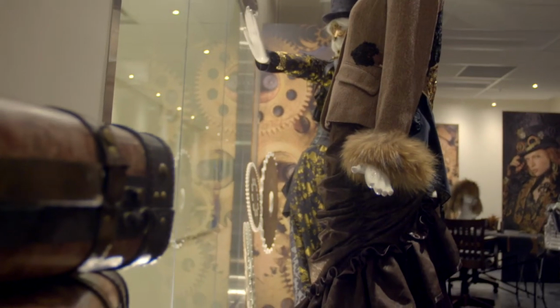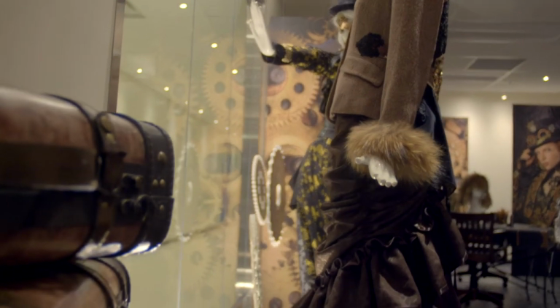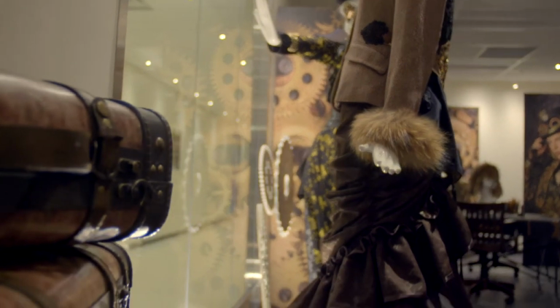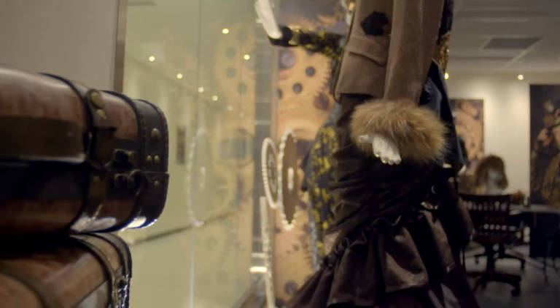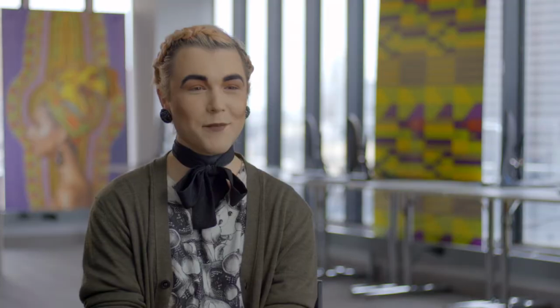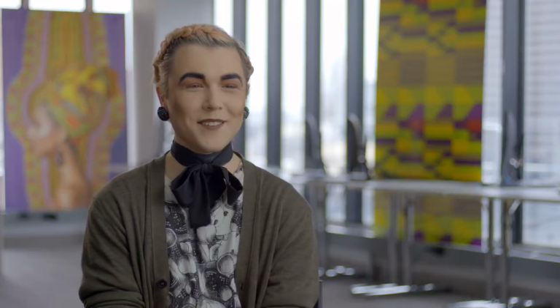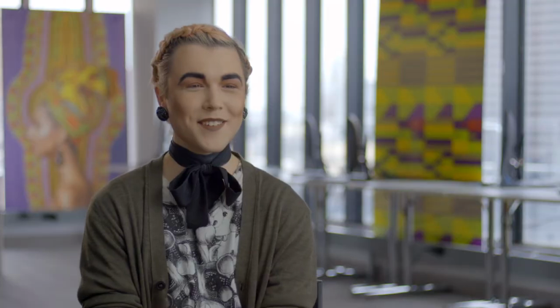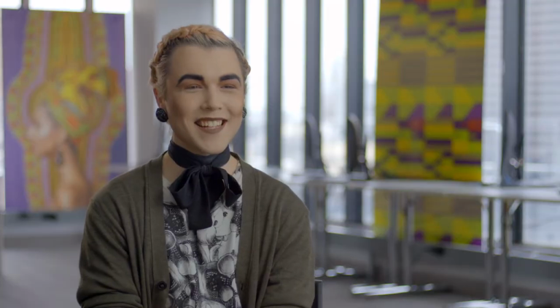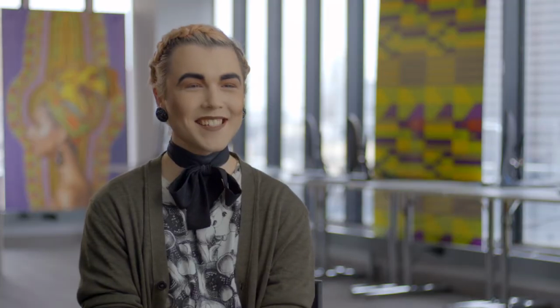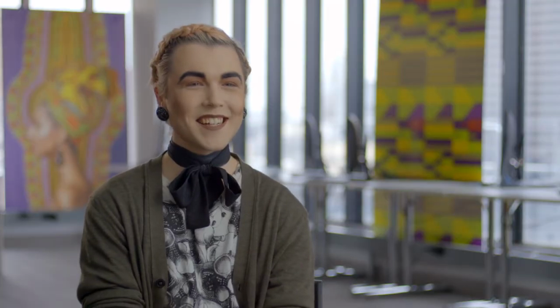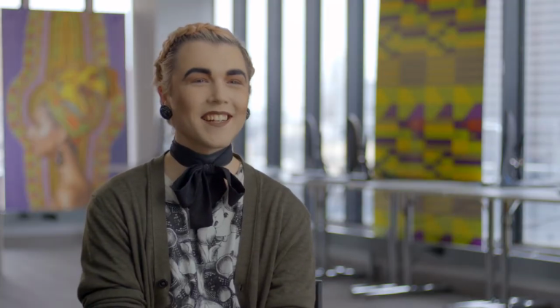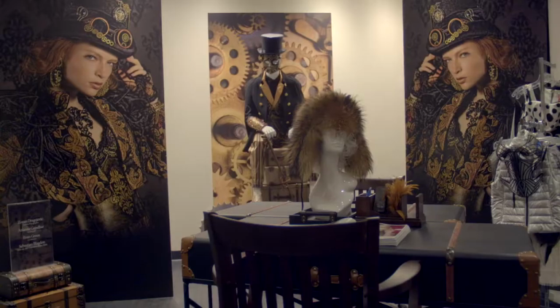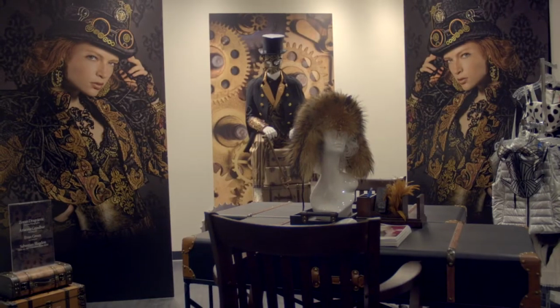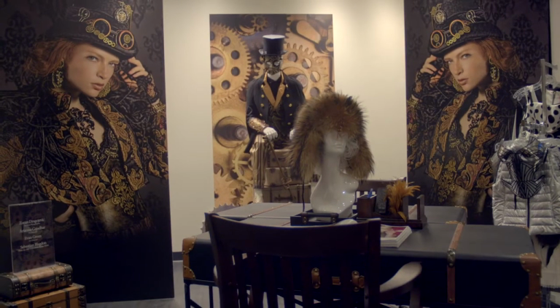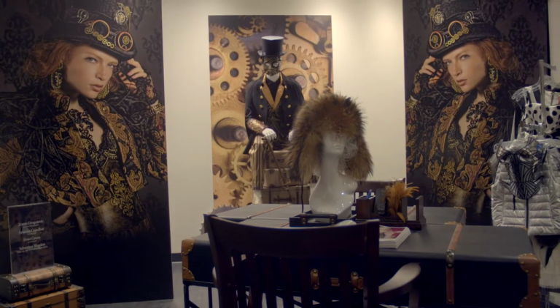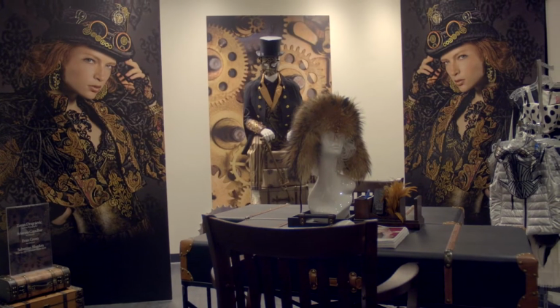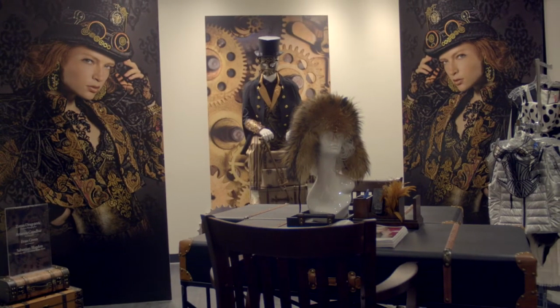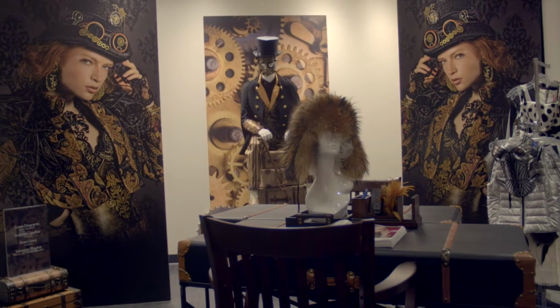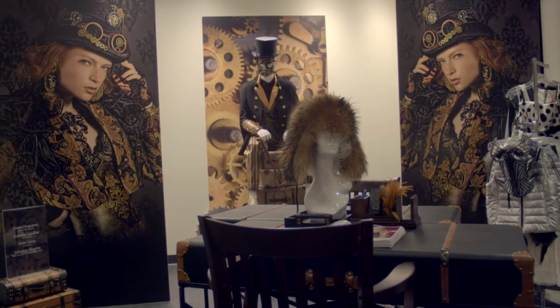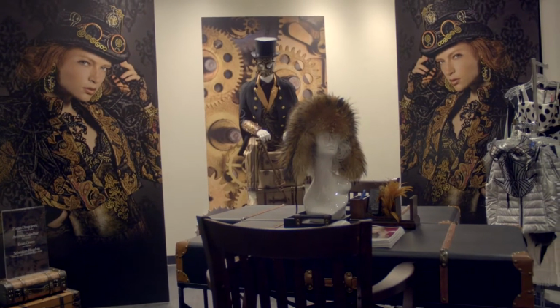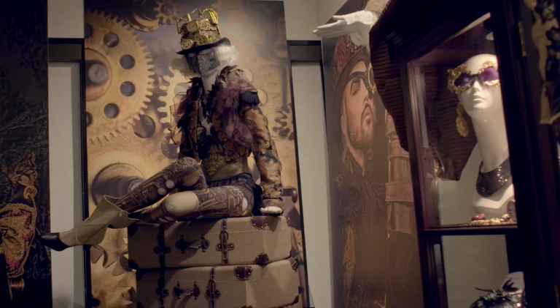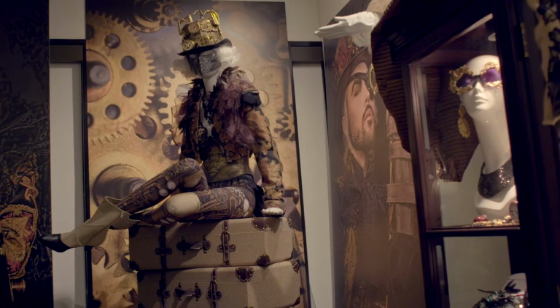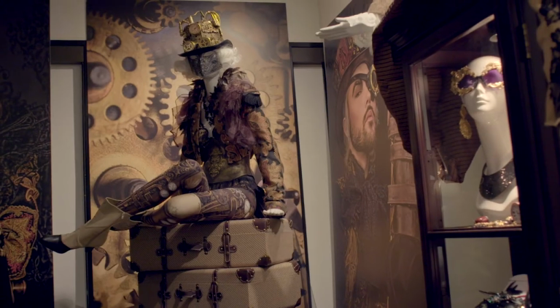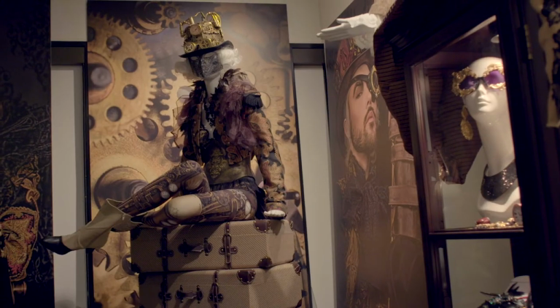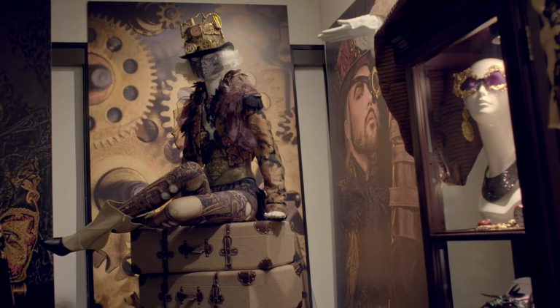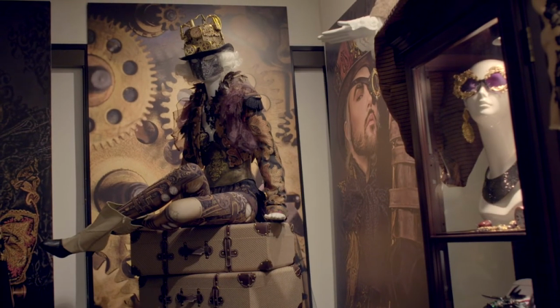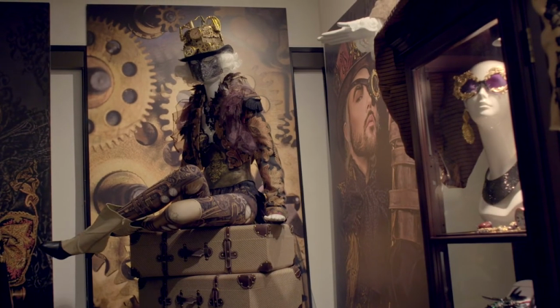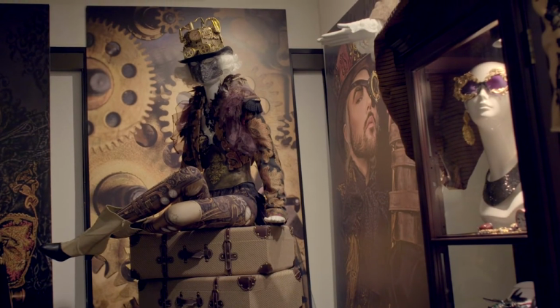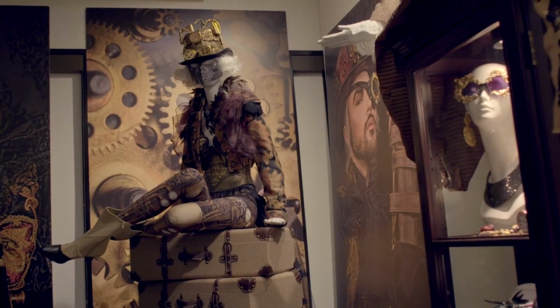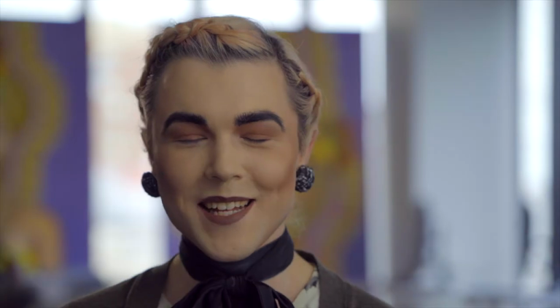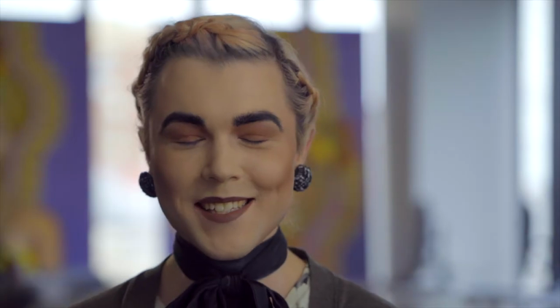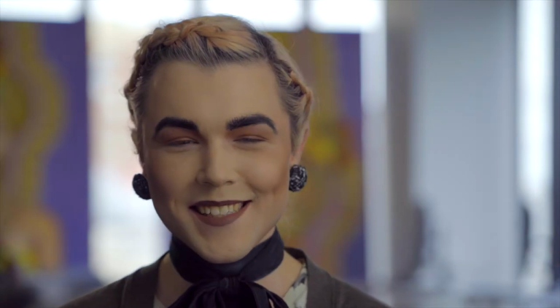I think today went fantastic. The store looks great — everyone came together and it looks fantastic.